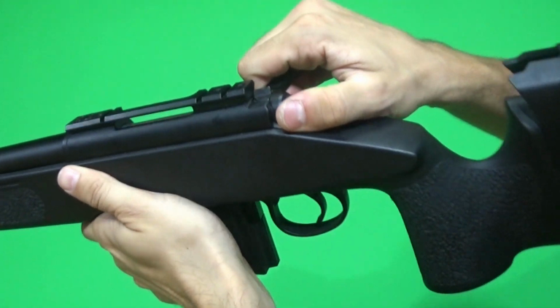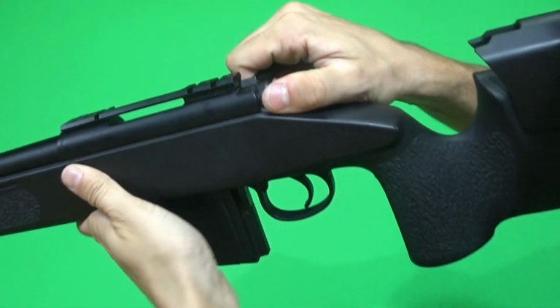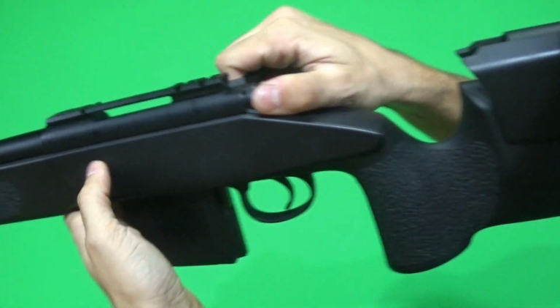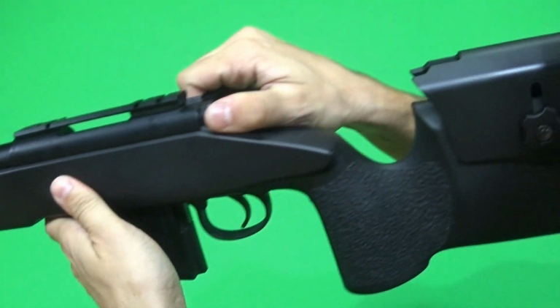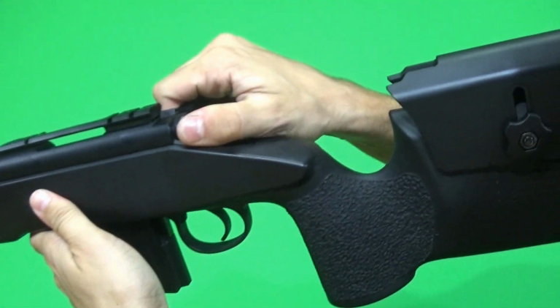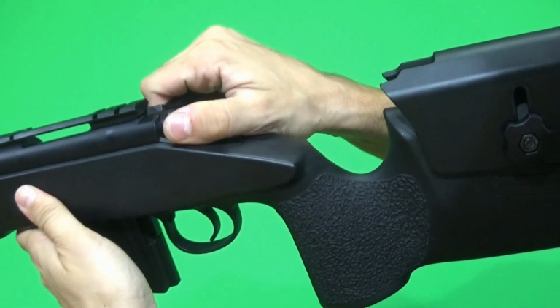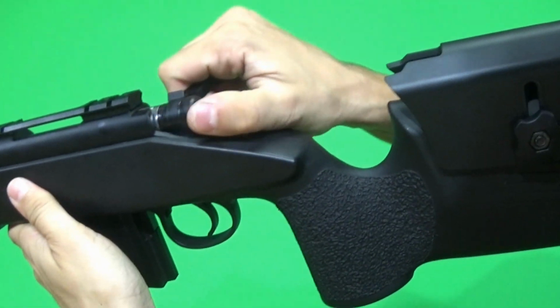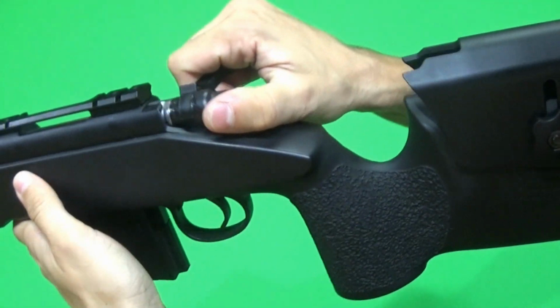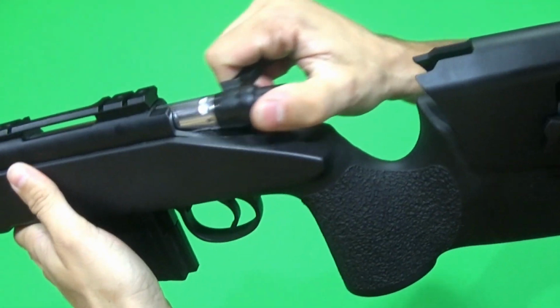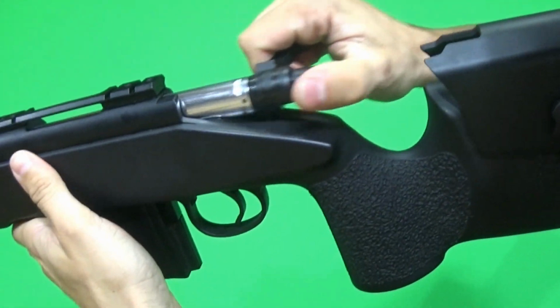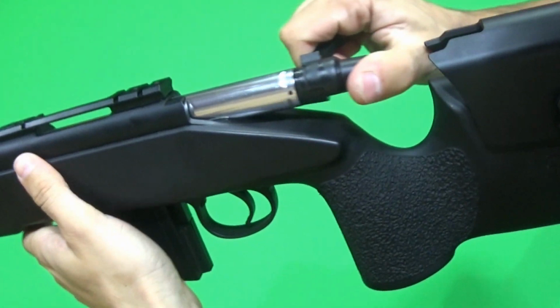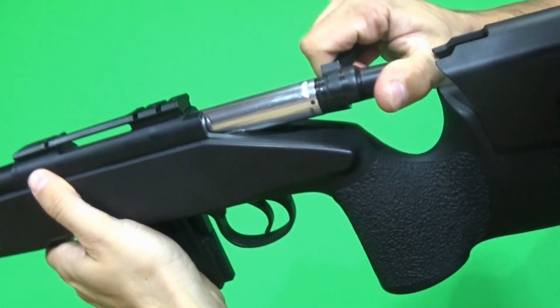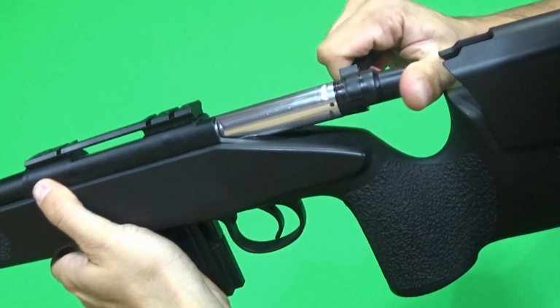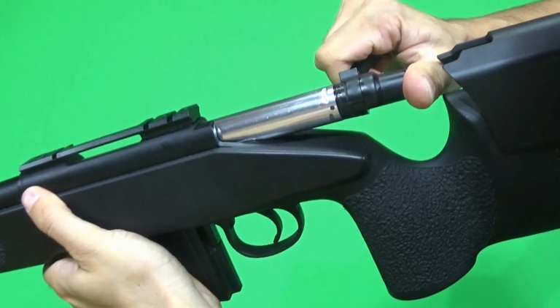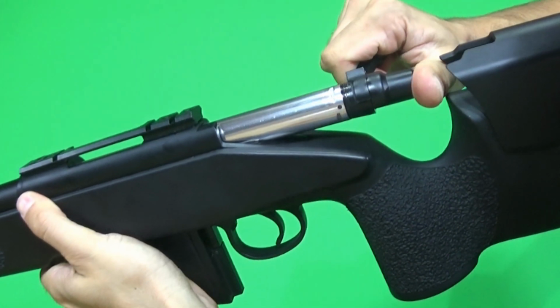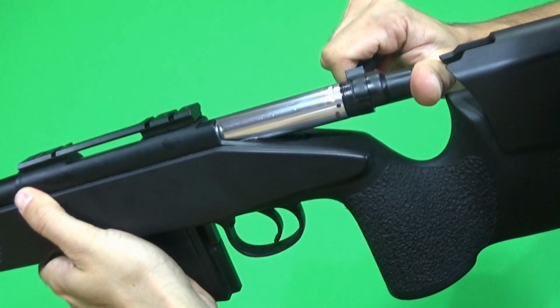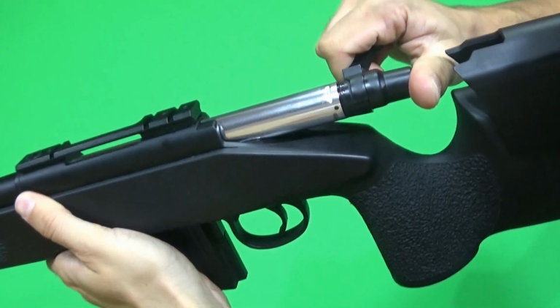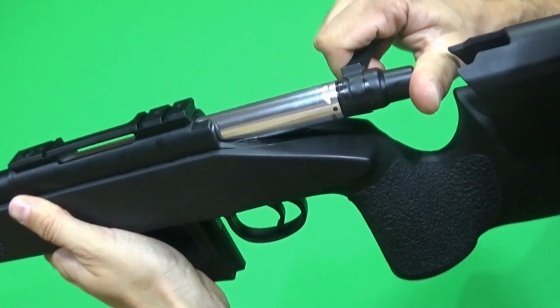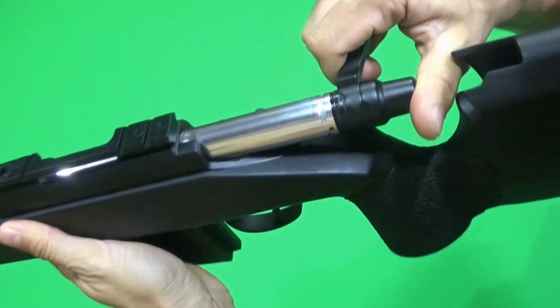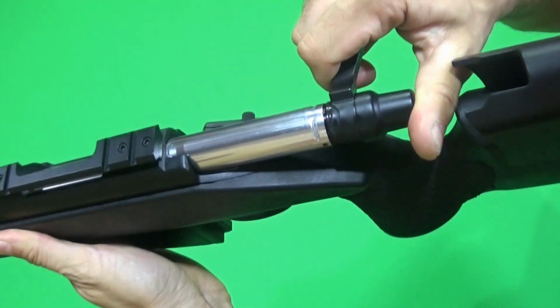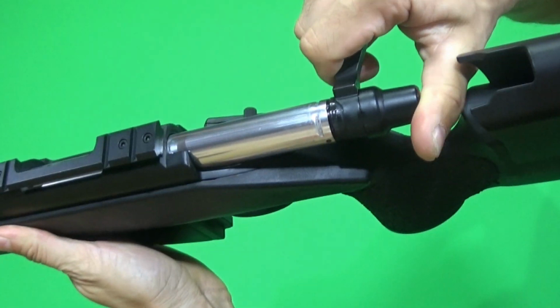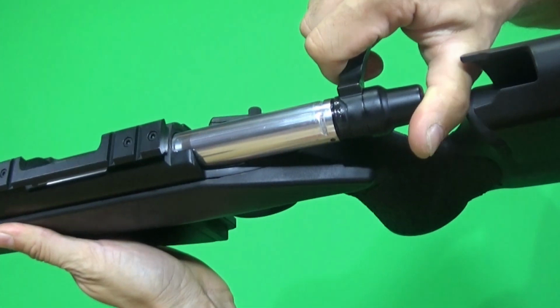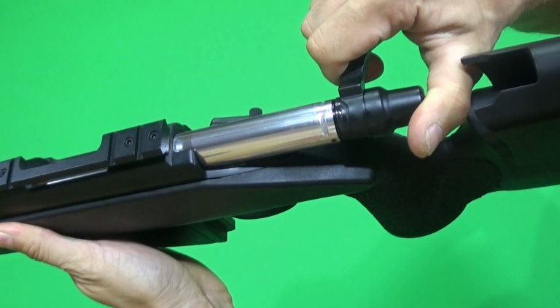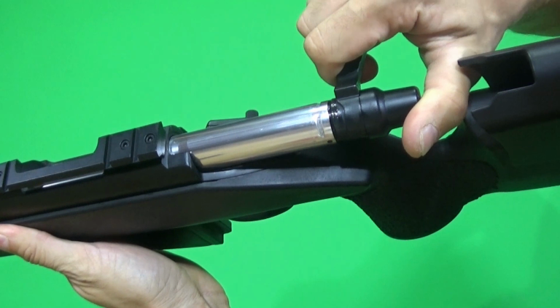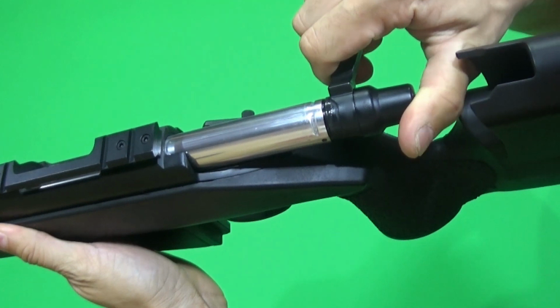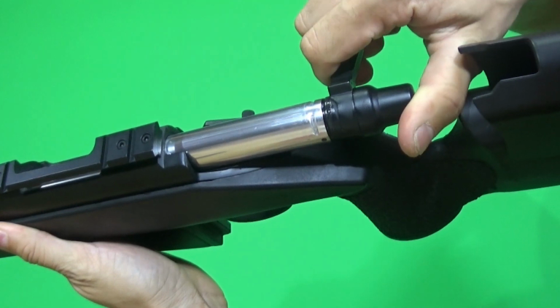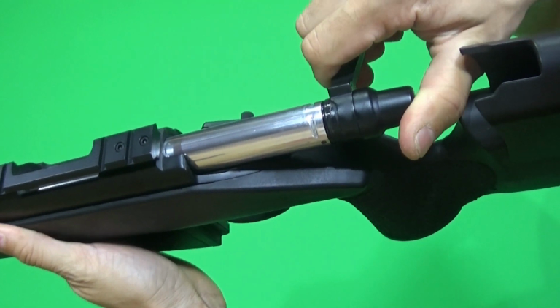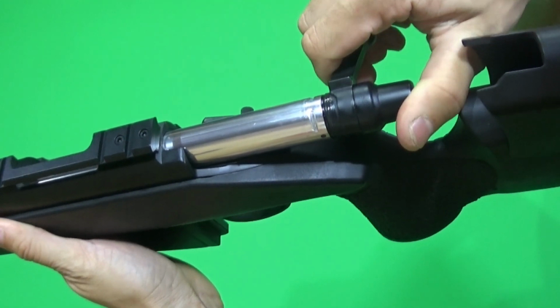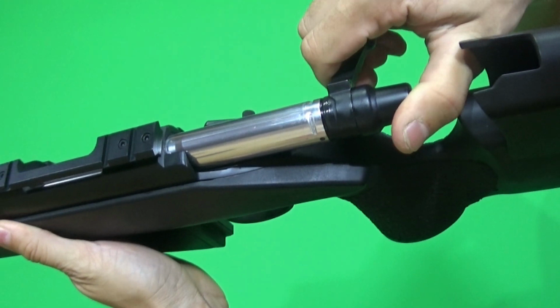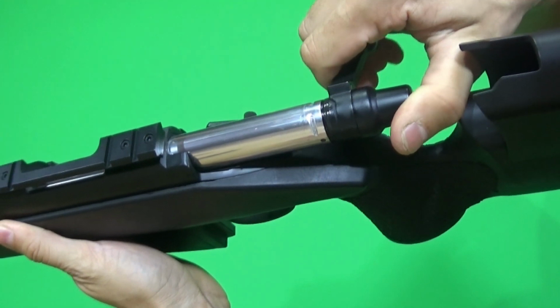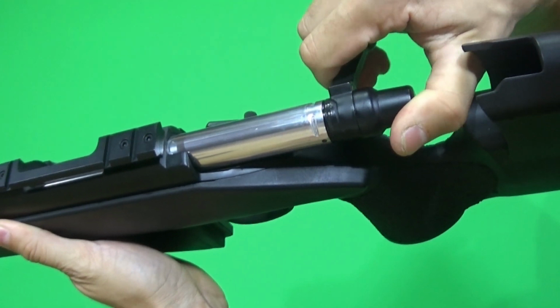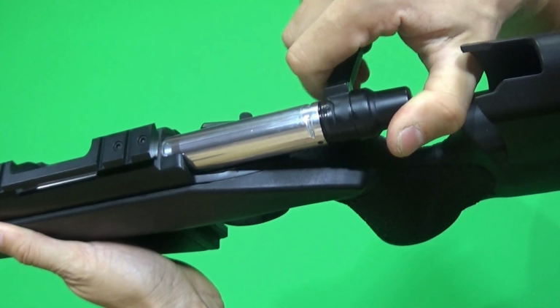One thing I want to mention is that if you rack the bolt like this, you will hit your finger every time on the cheek riser.